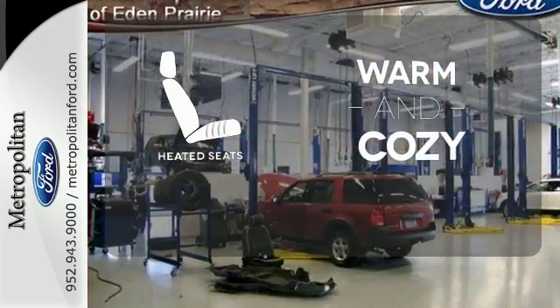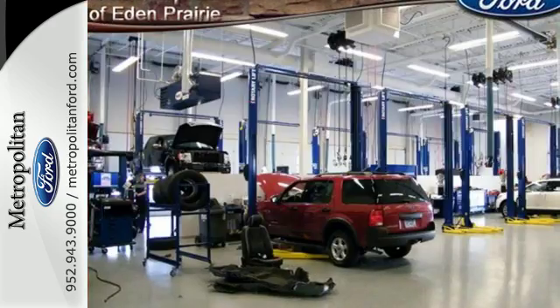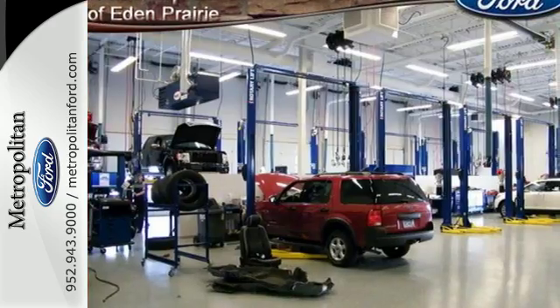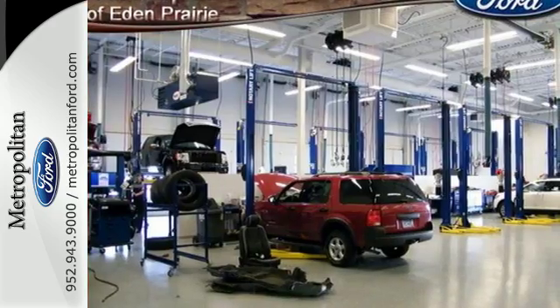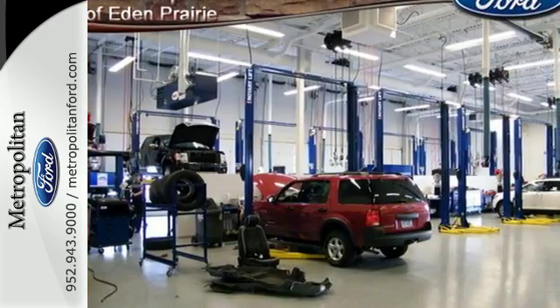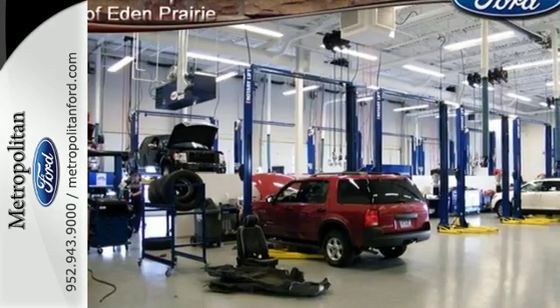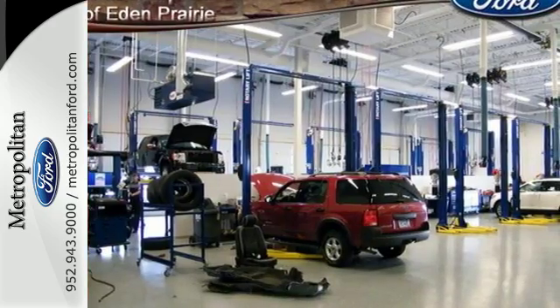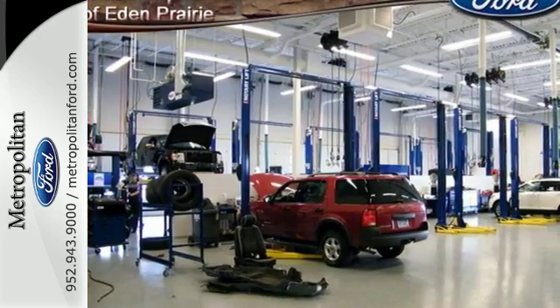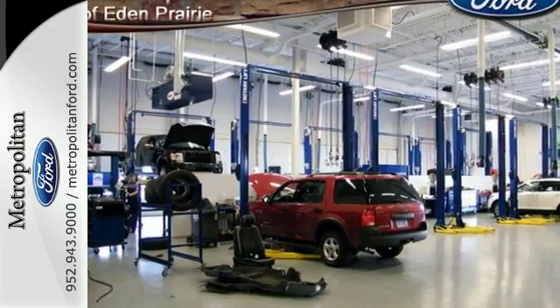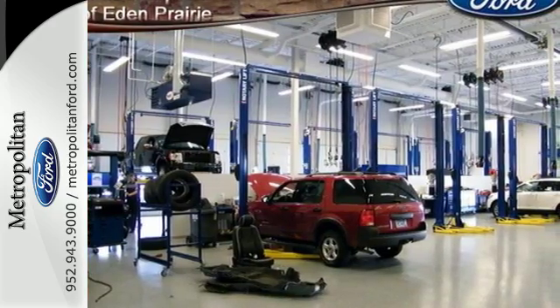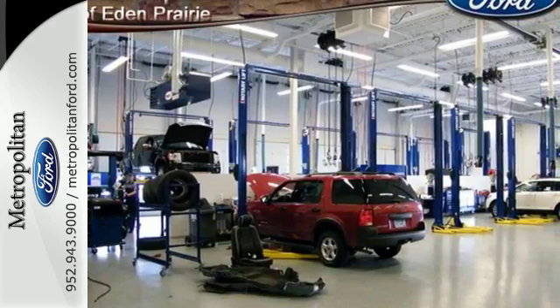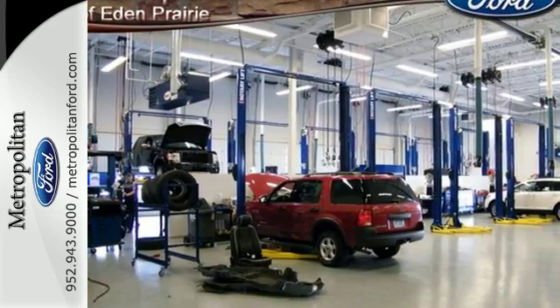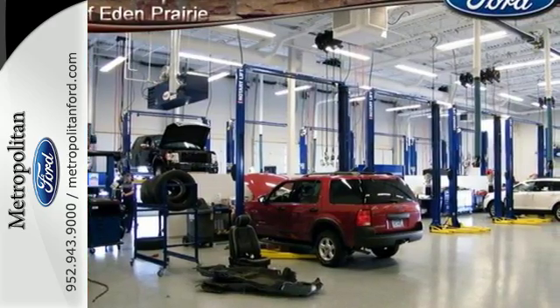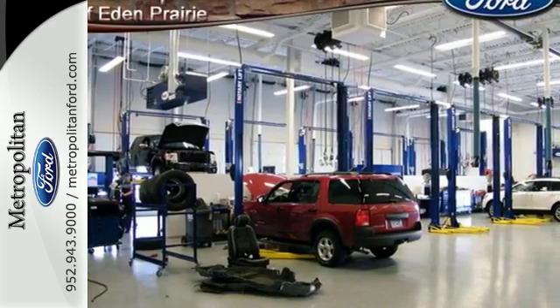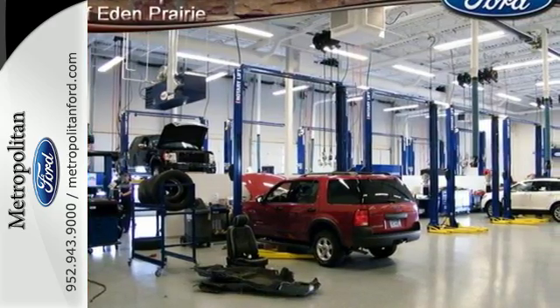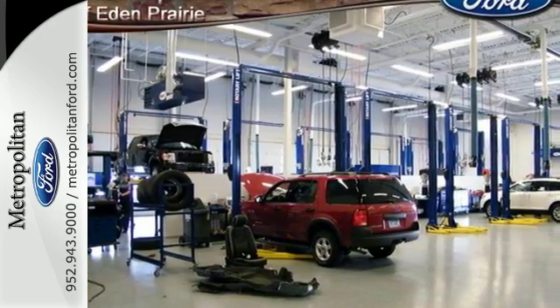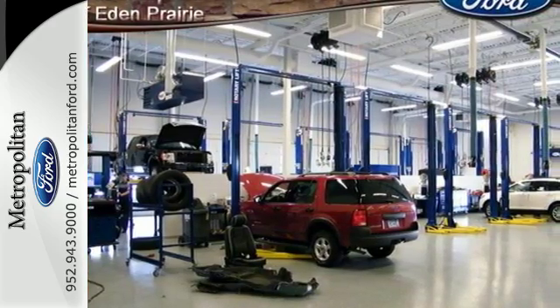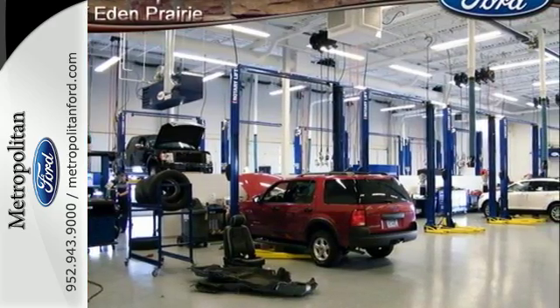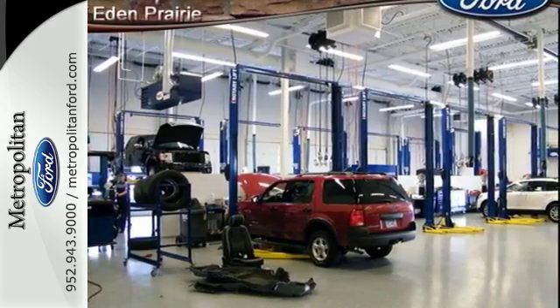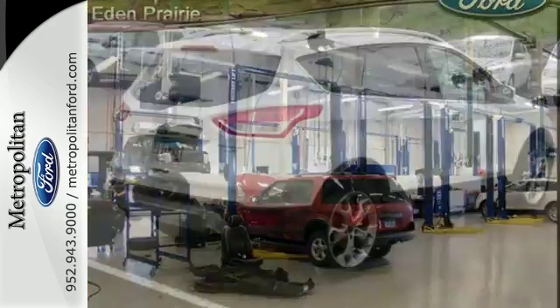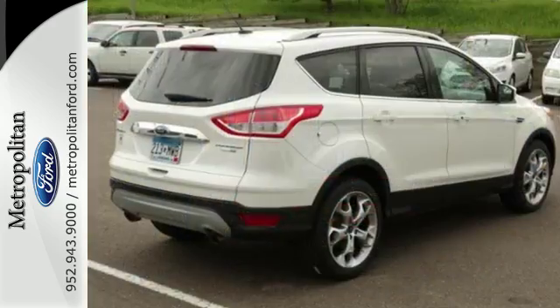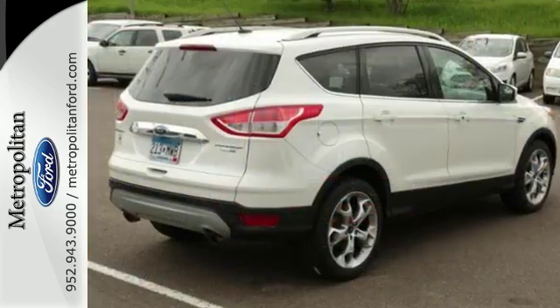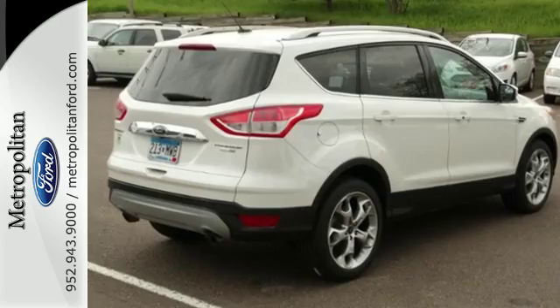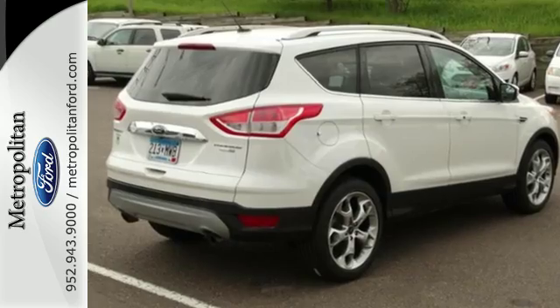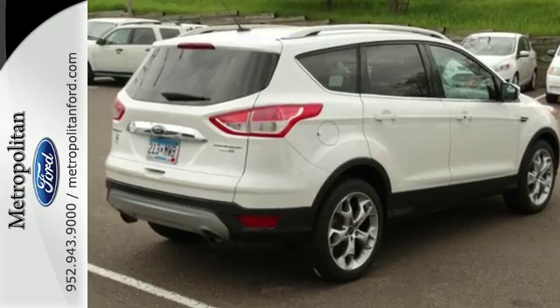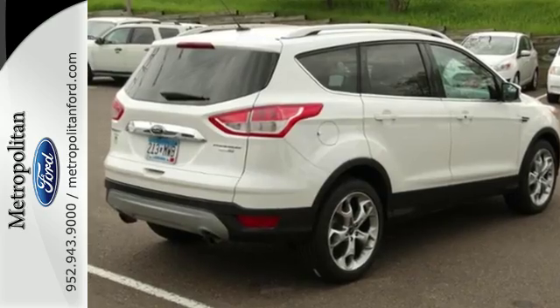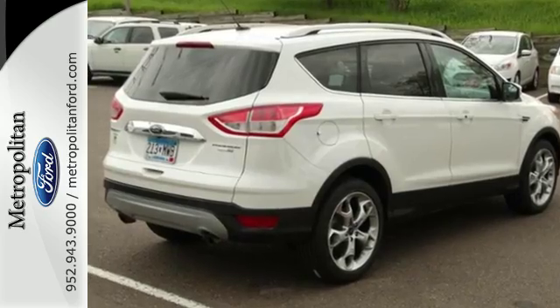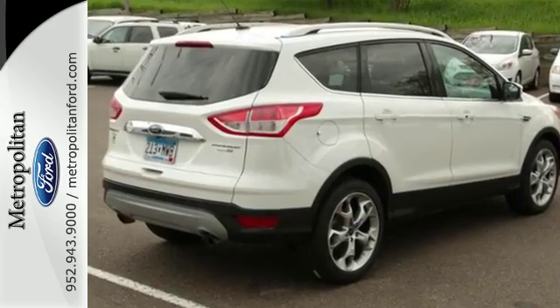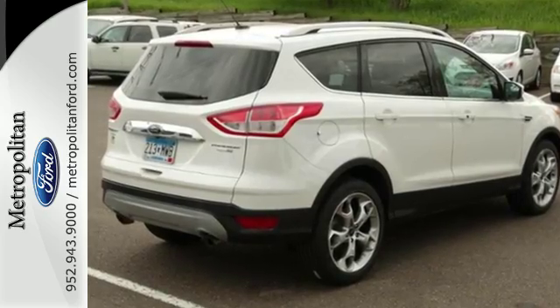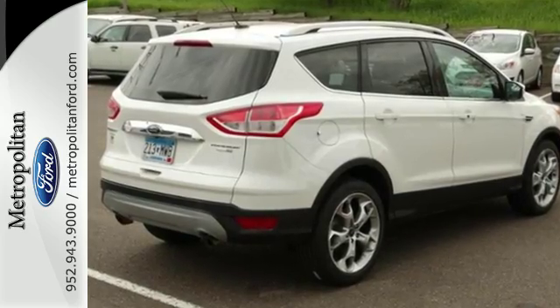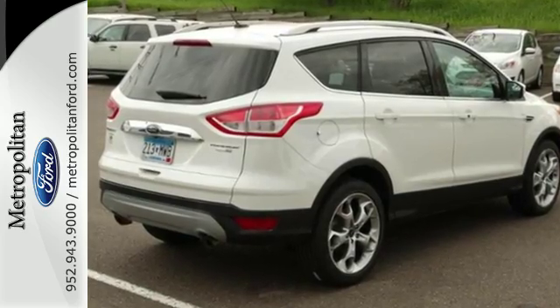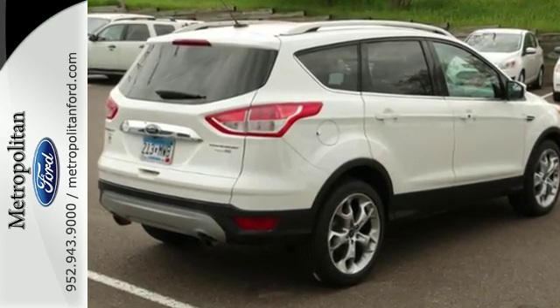This stylish, modern SUV is ready for you and your family. Come take it for a test drive today.